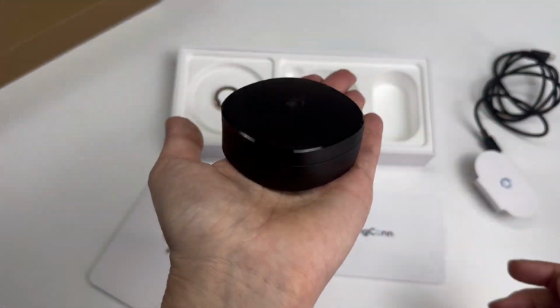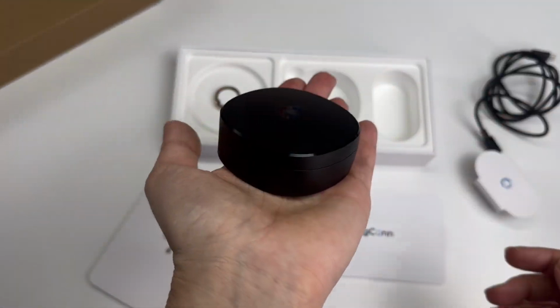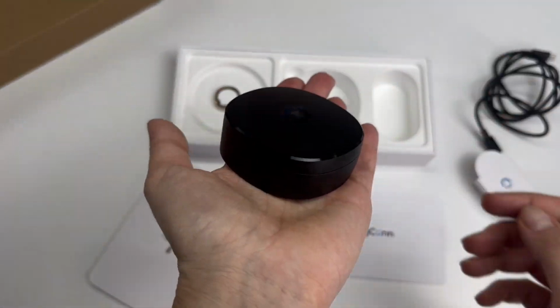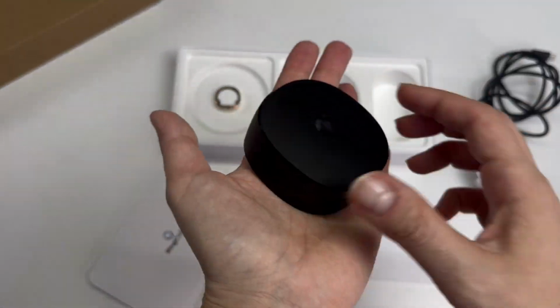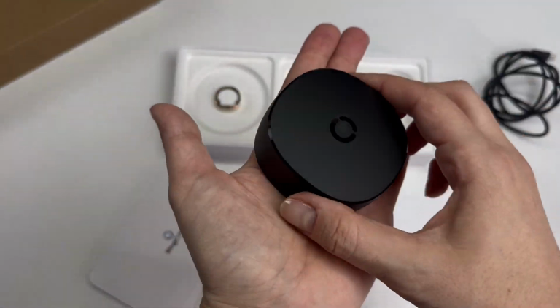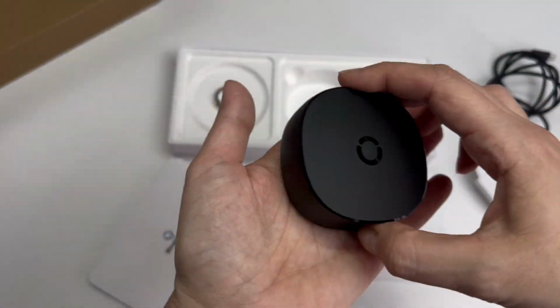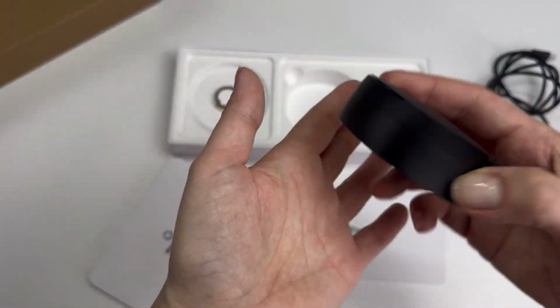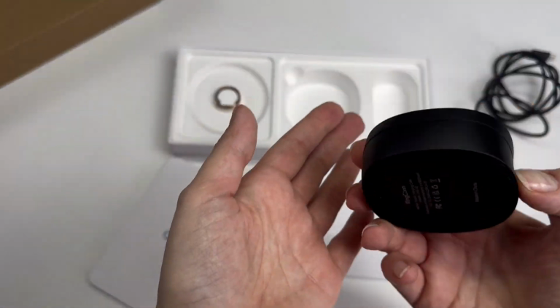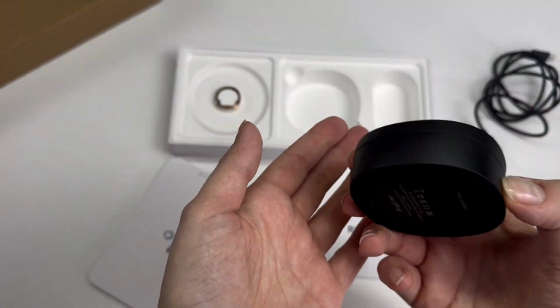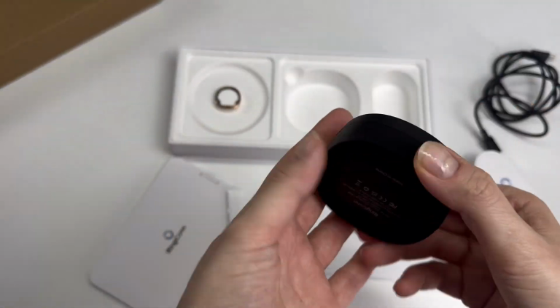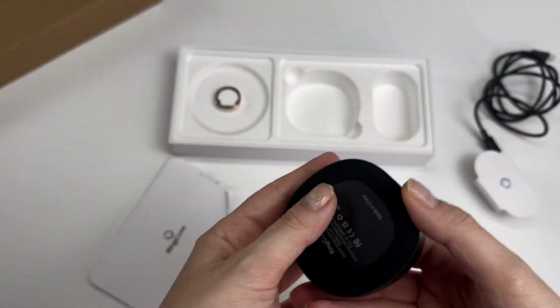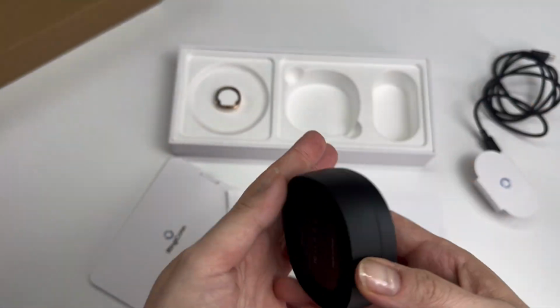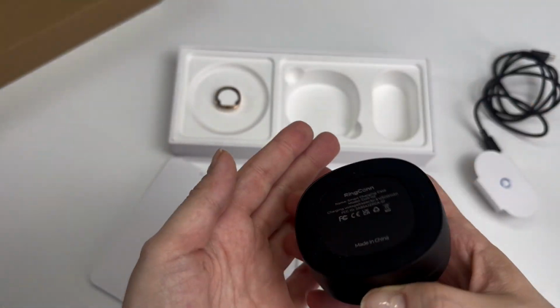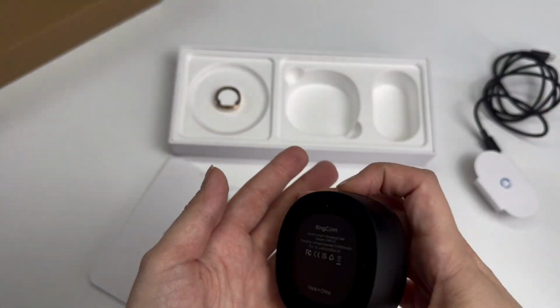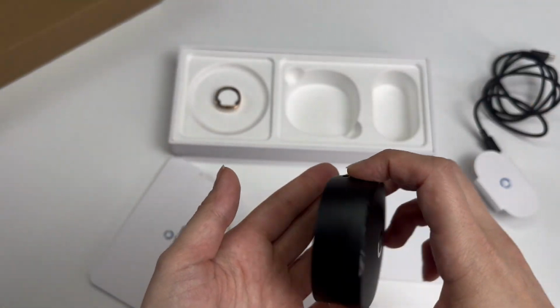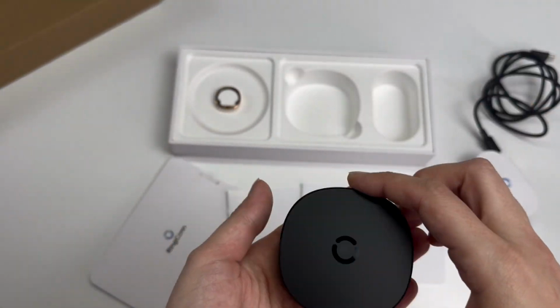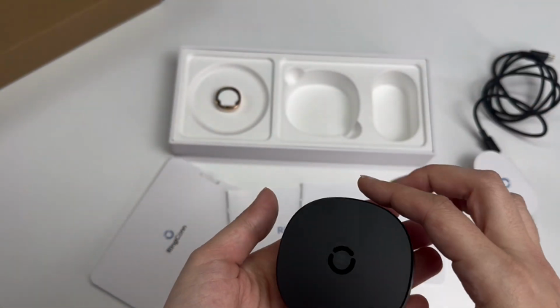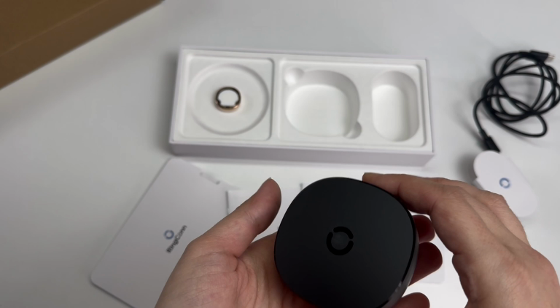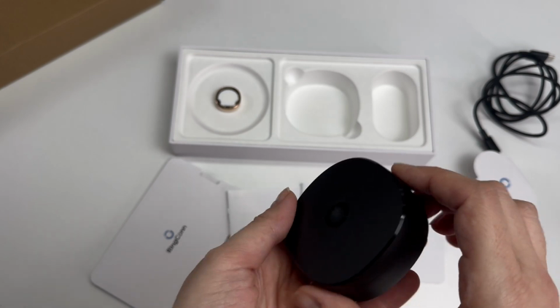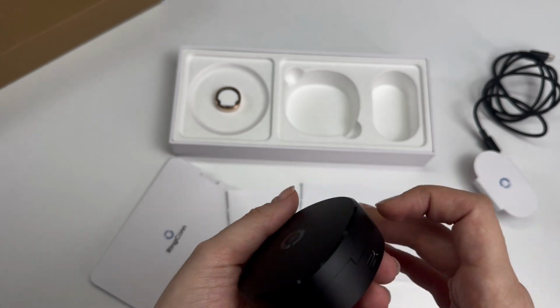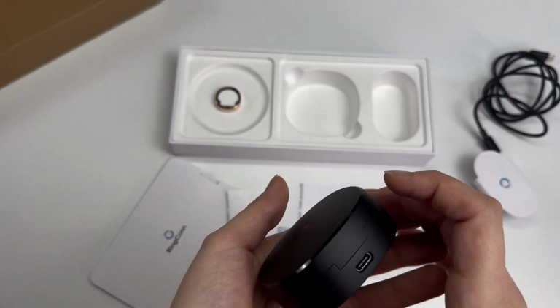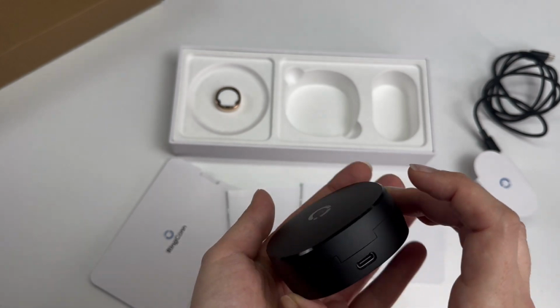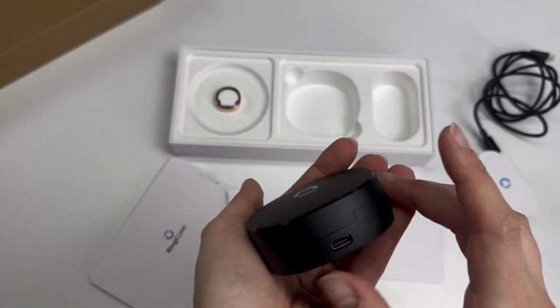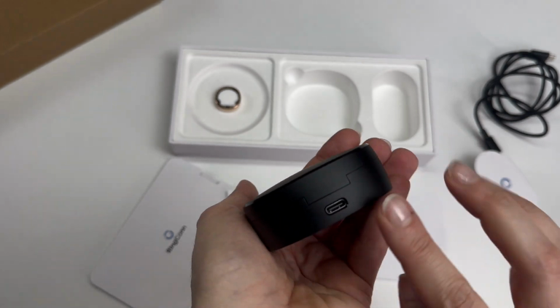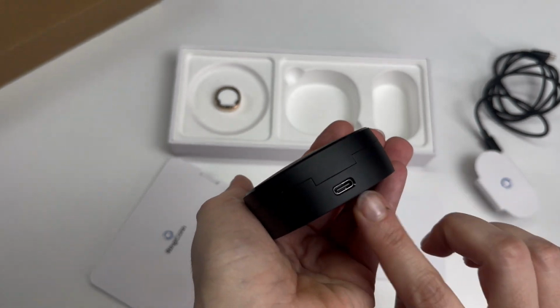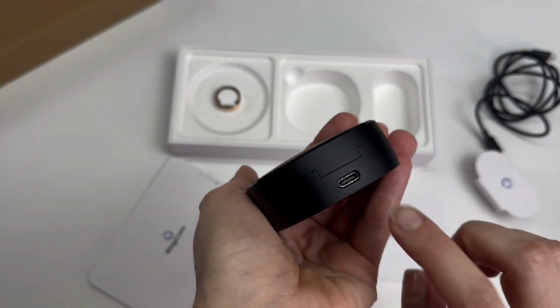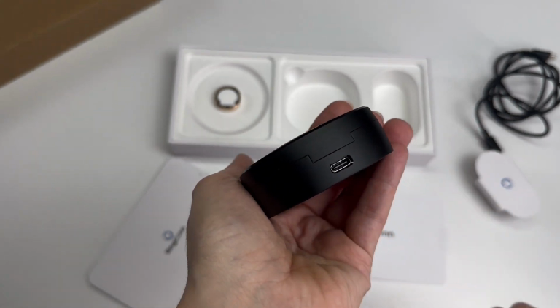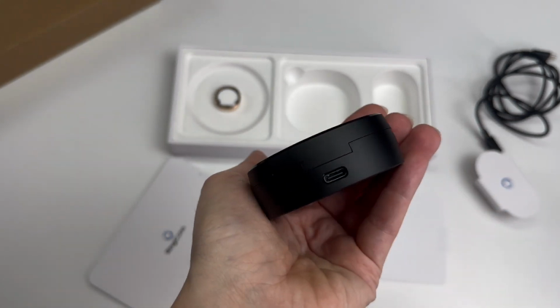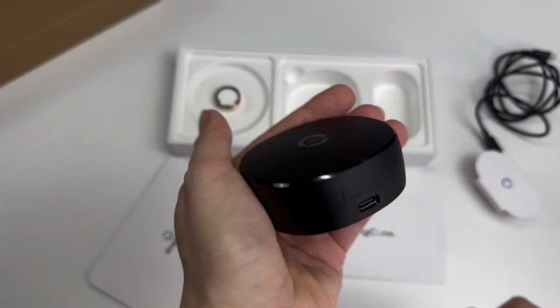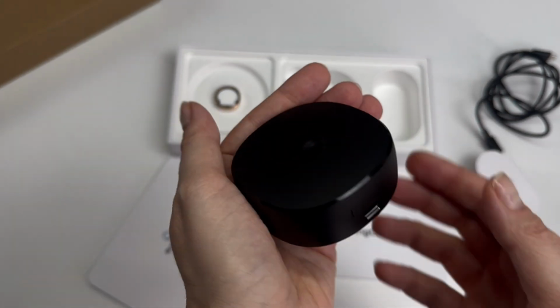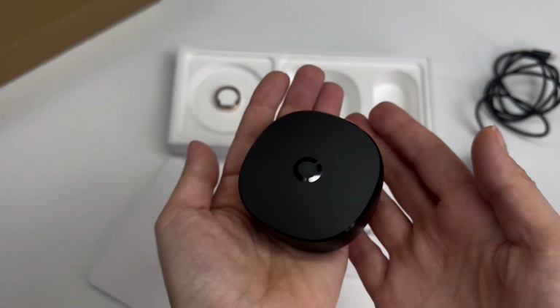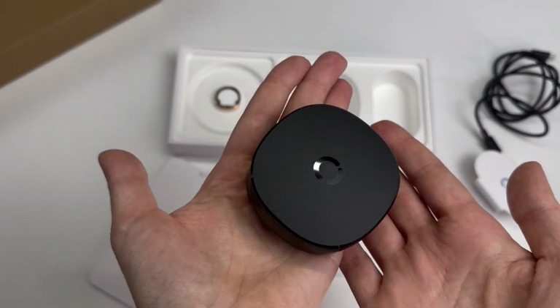The case feels solid and durable, designed to protect and power the ring when not in use. Also included is a USB cable.